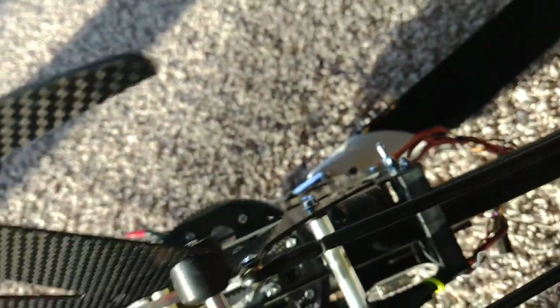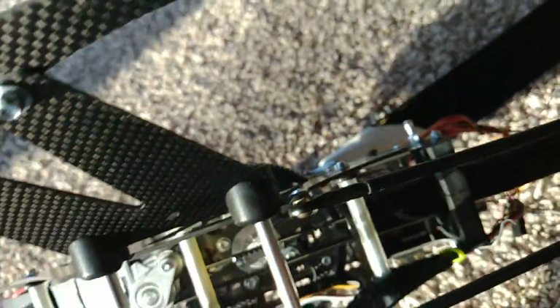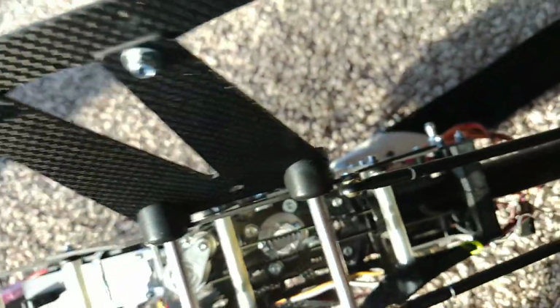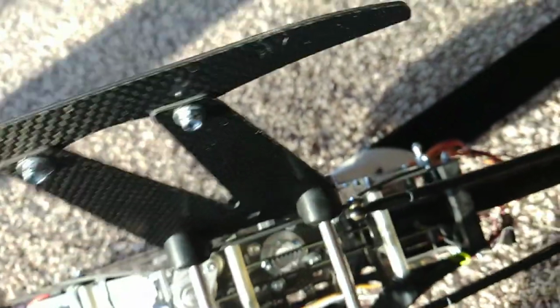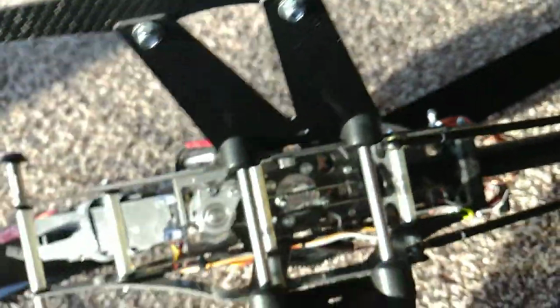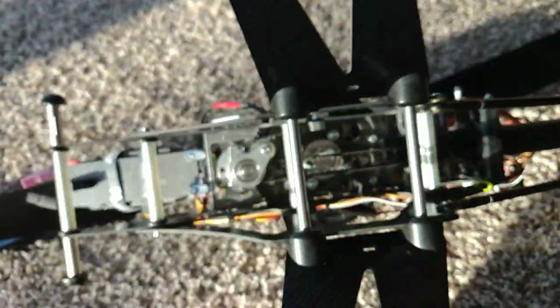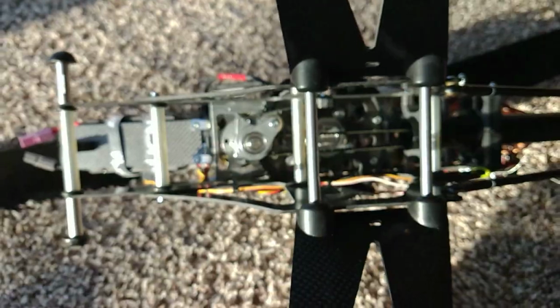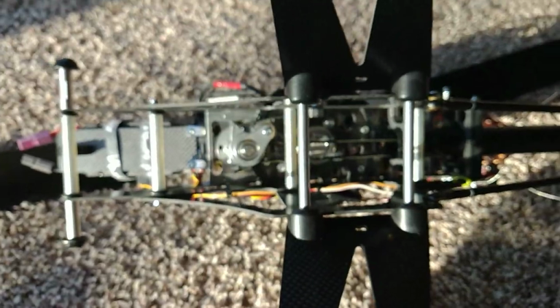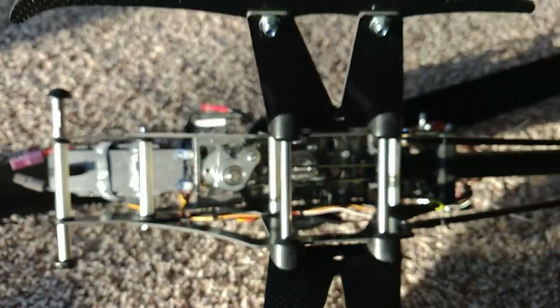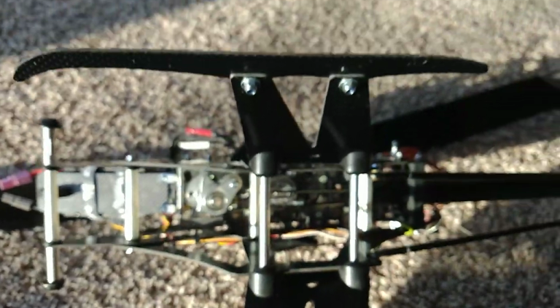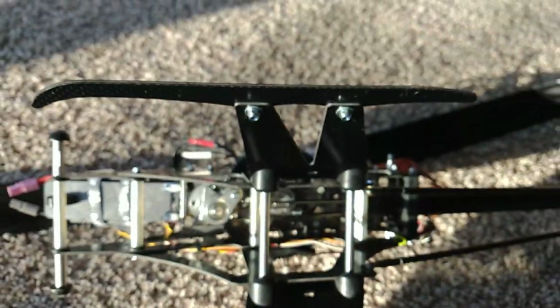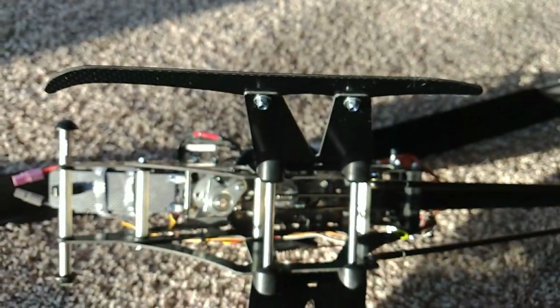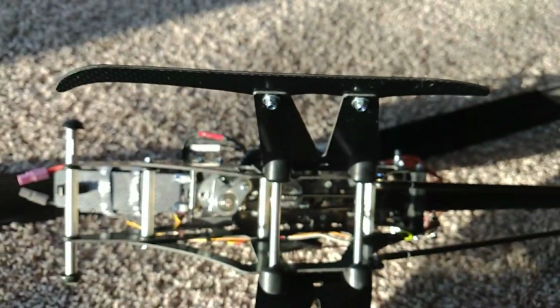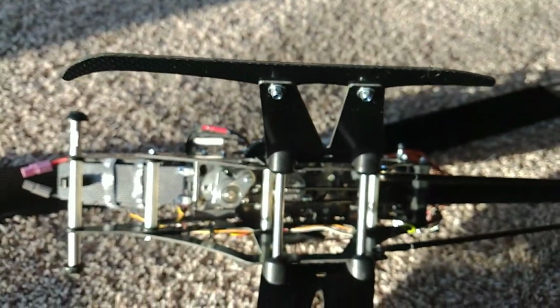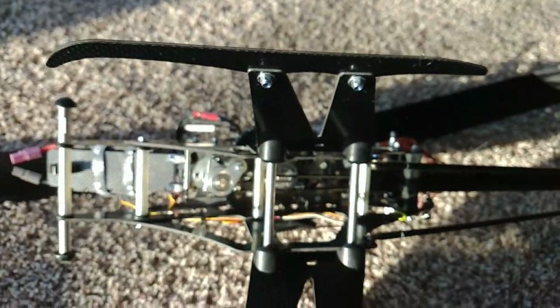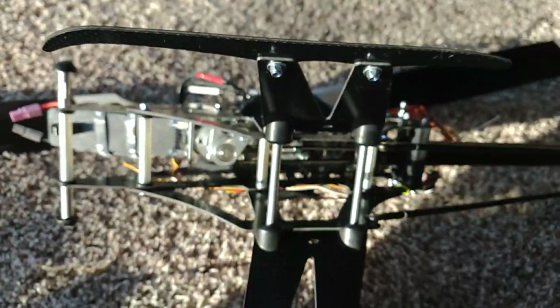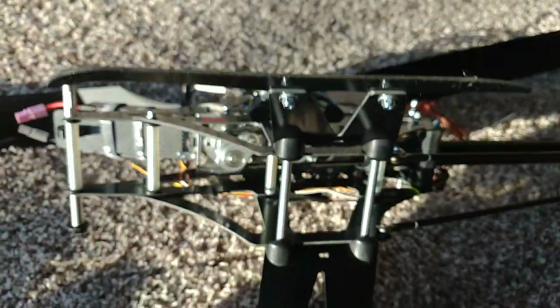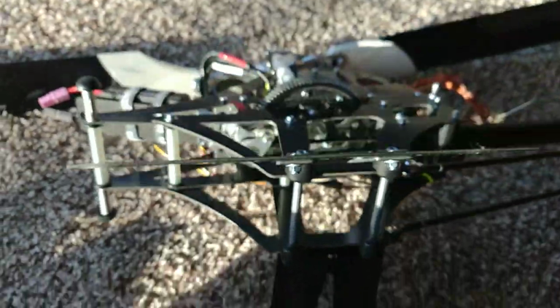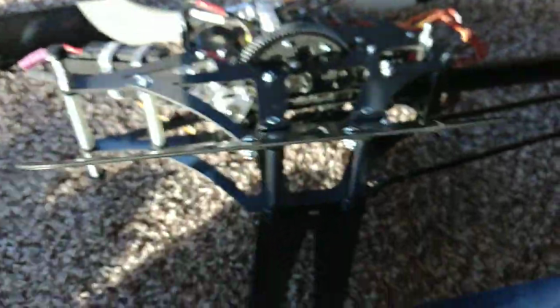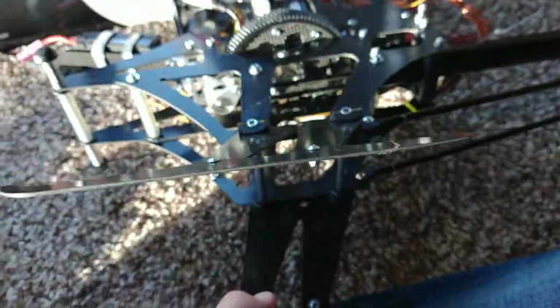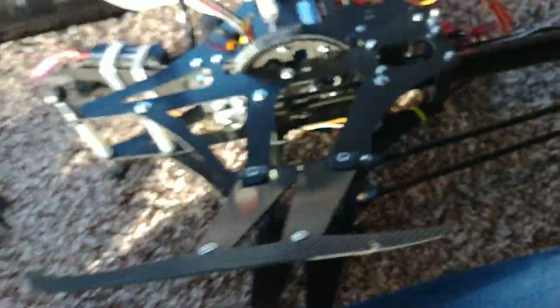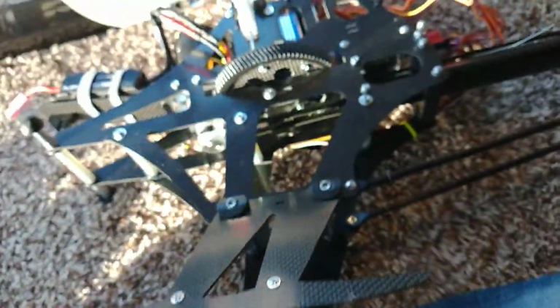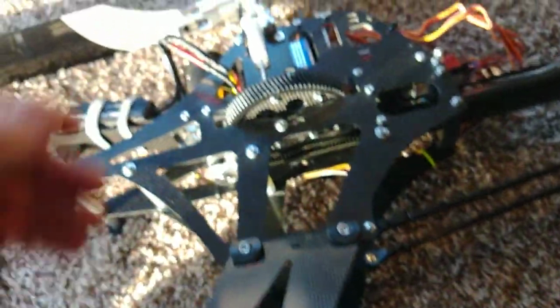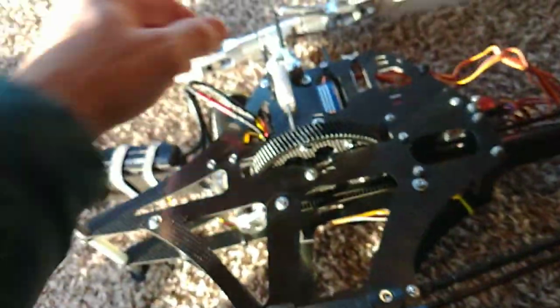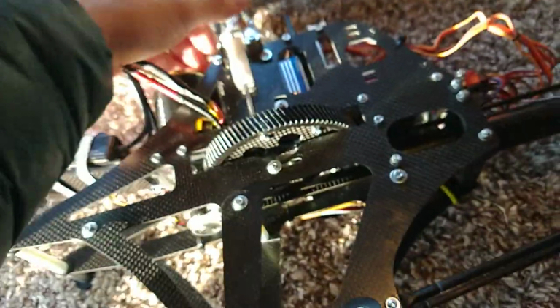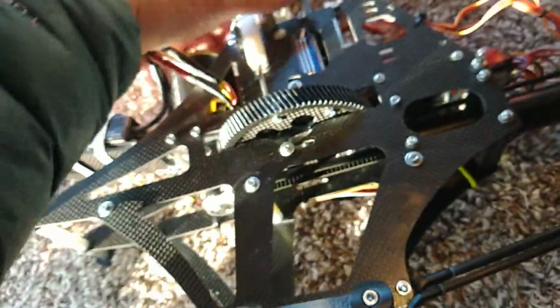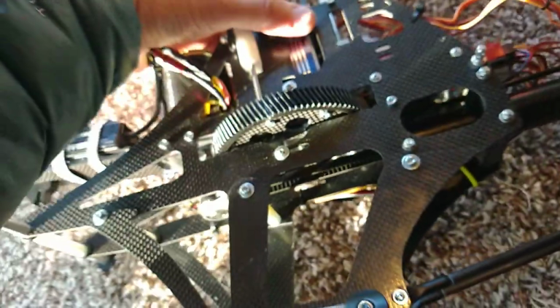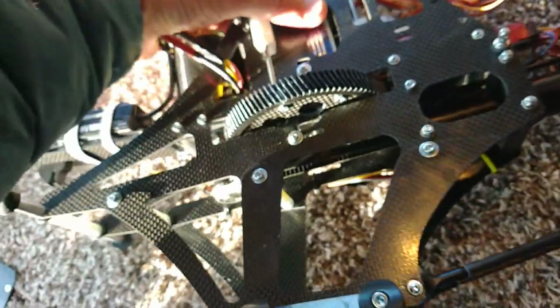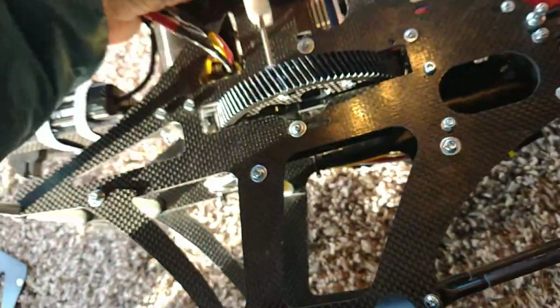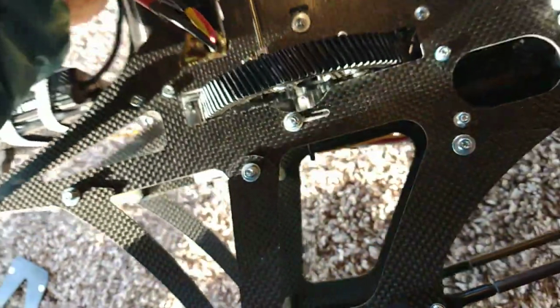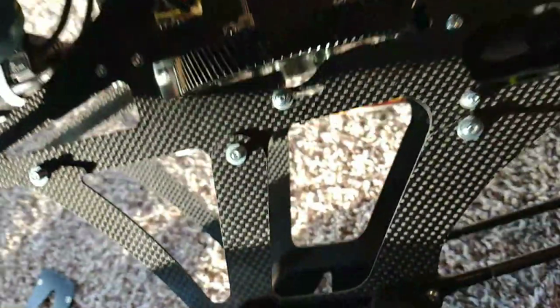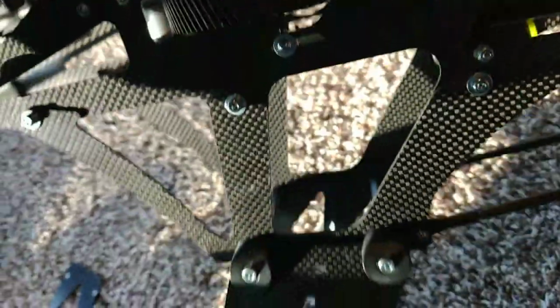Landing skids are pretty darn solid for carbon fiber. I usually don't like carbon fiber skids, but these have been pretty good.